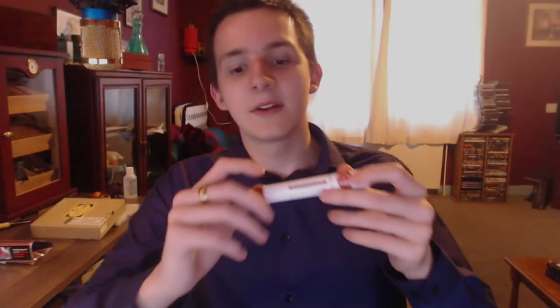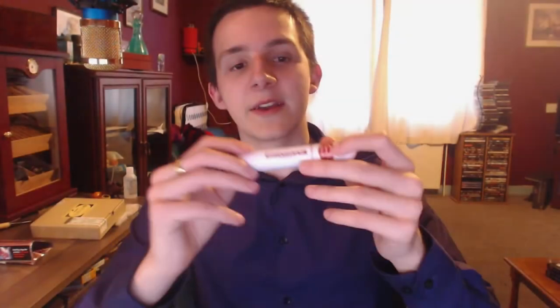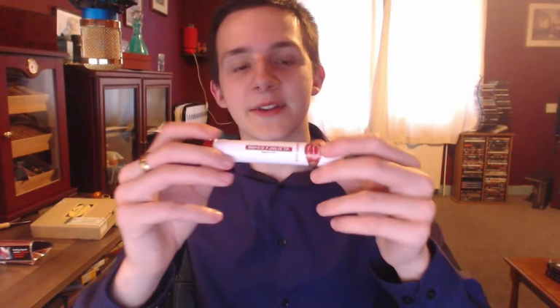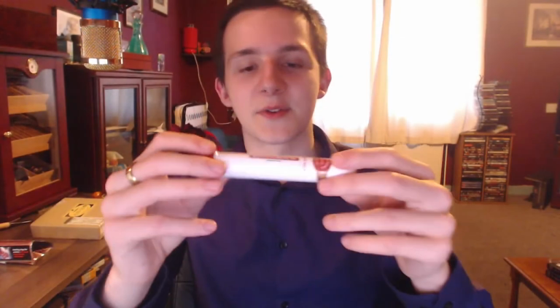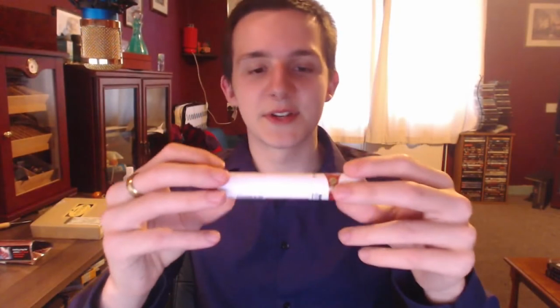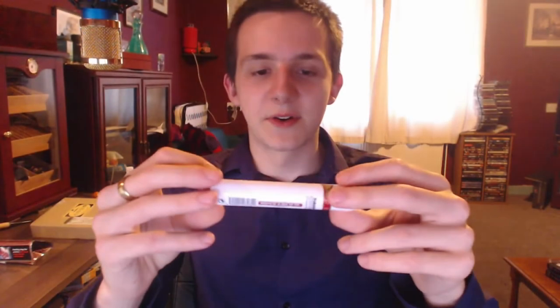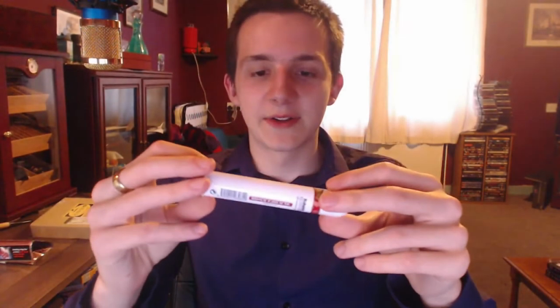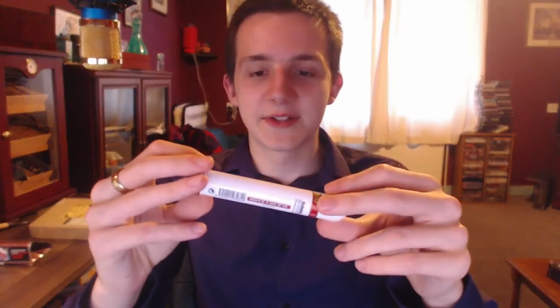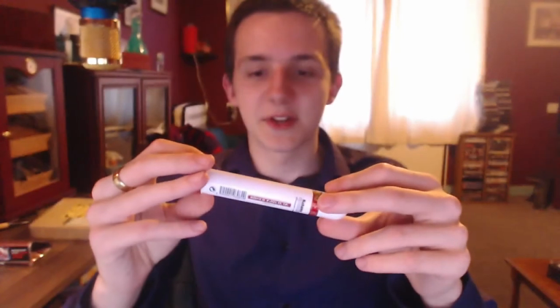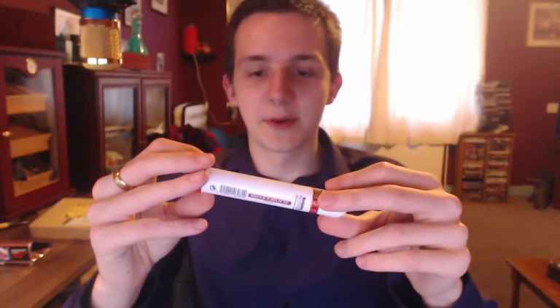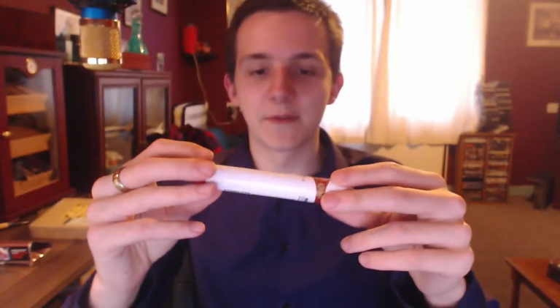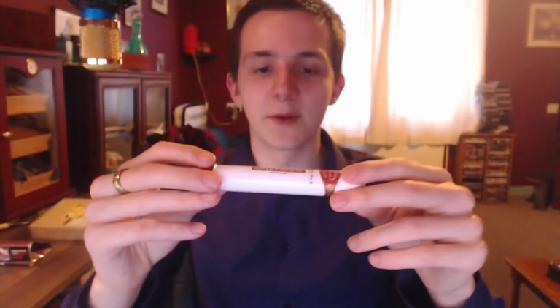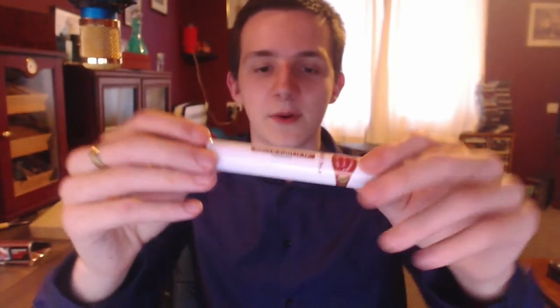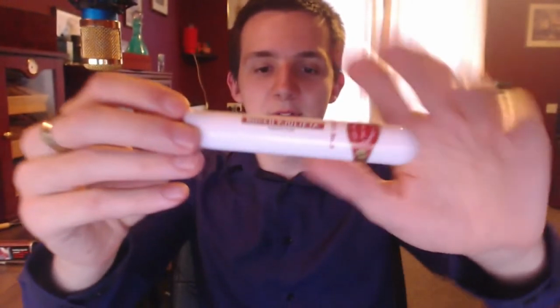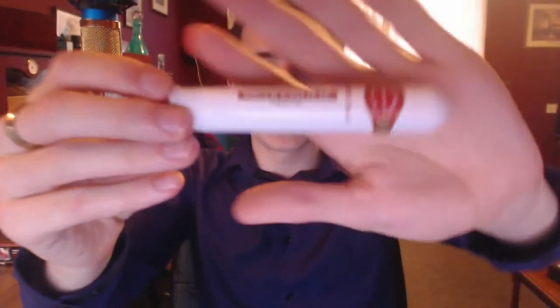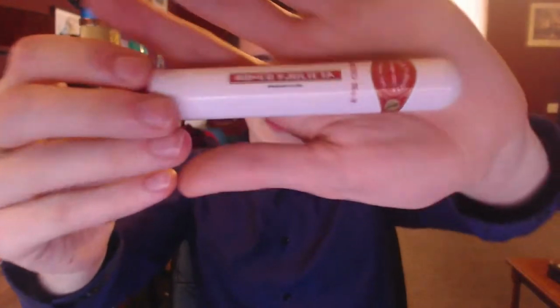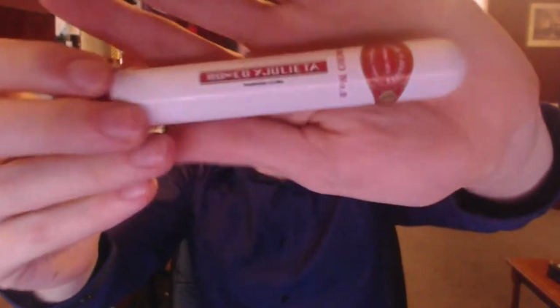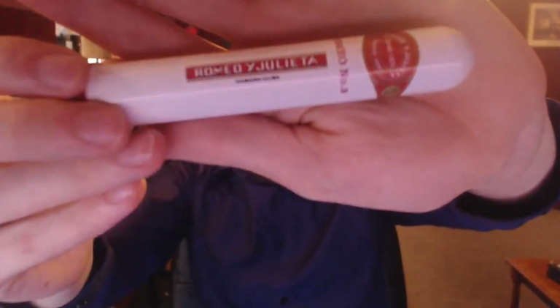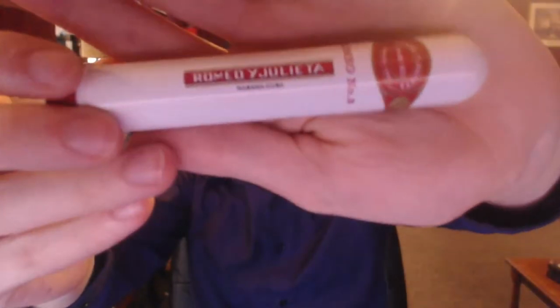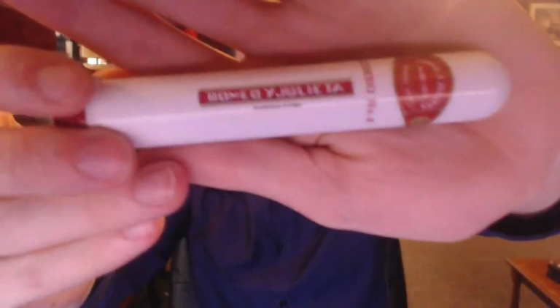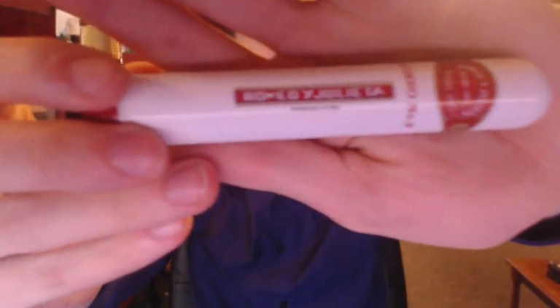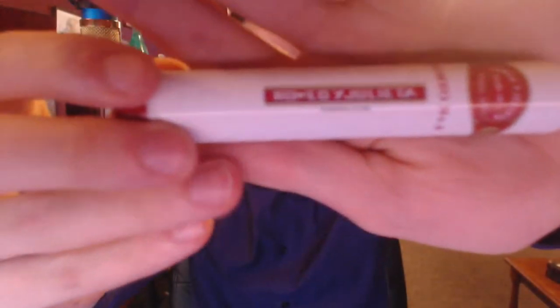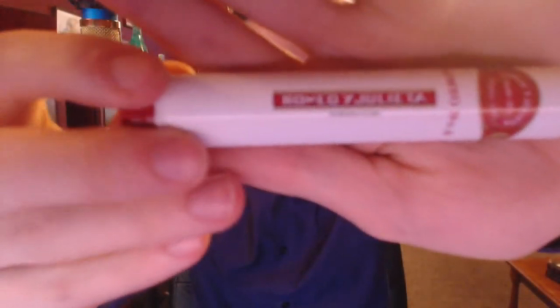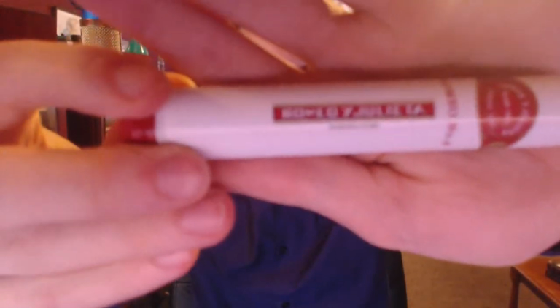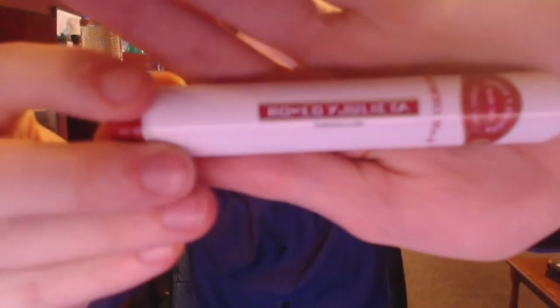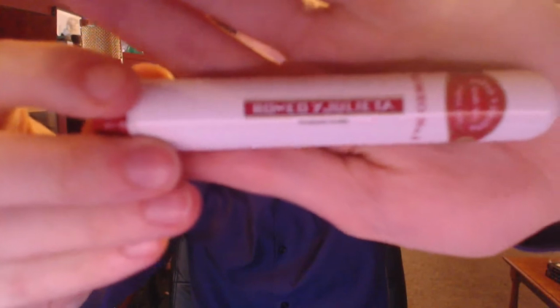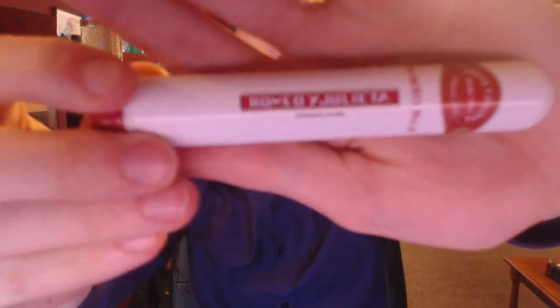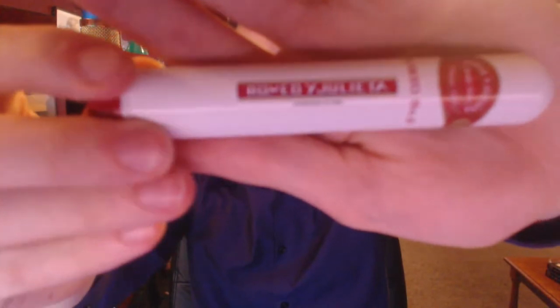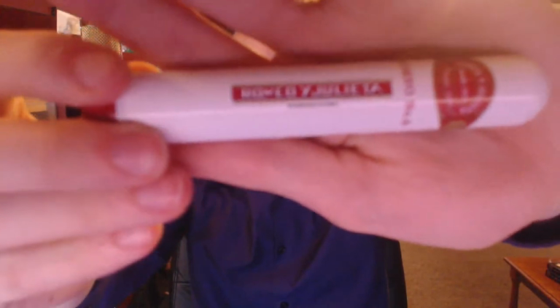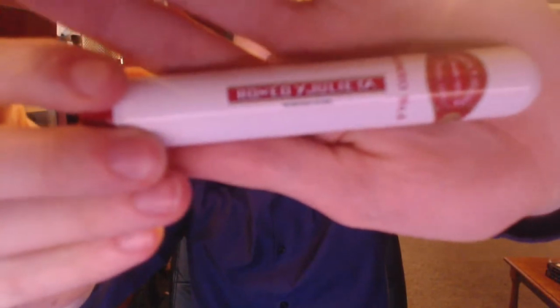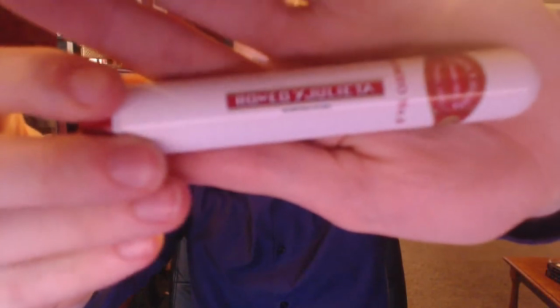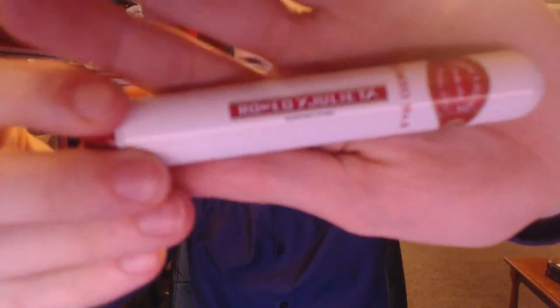Hey guys, Chris here, and this is going to be a review on the Romeo y Julieta Romeo Number 3.